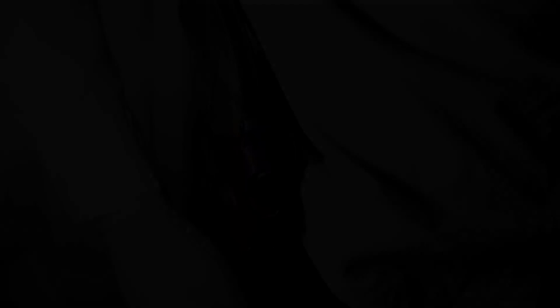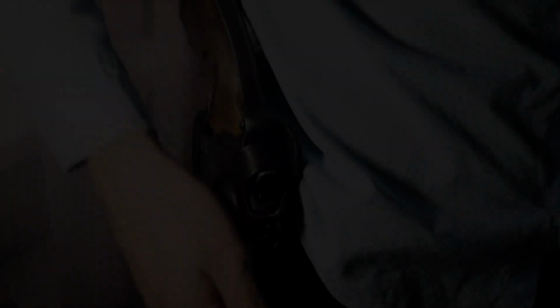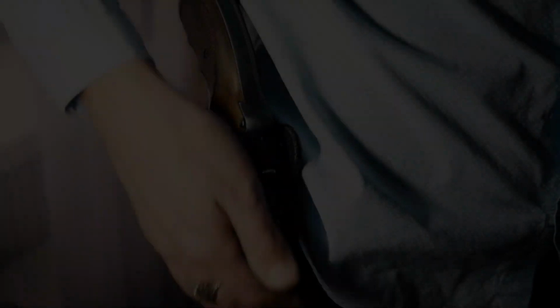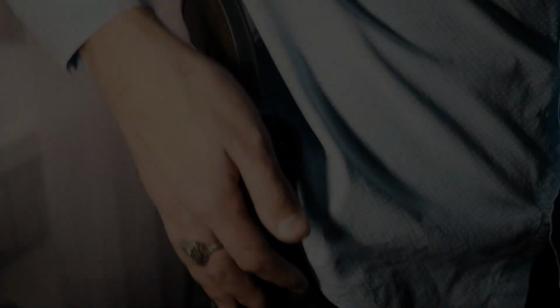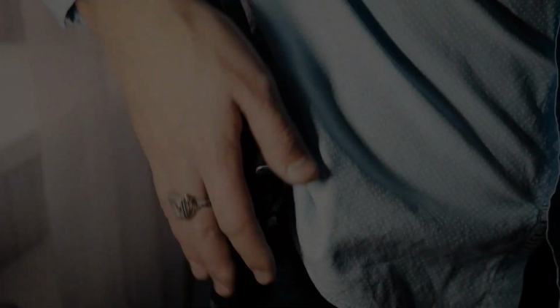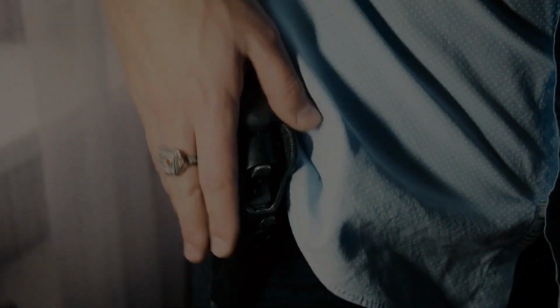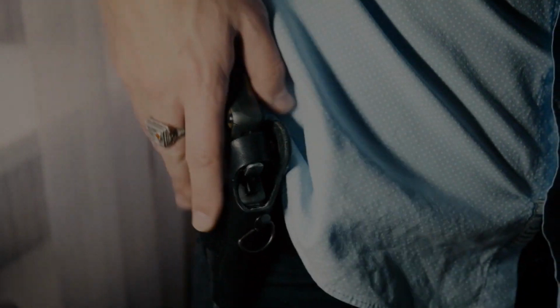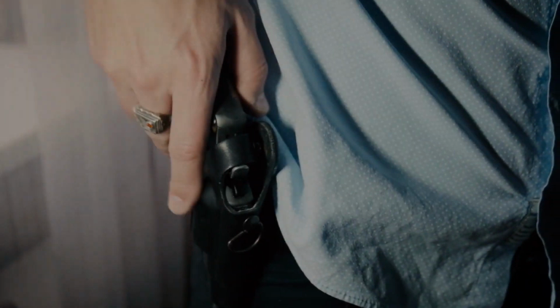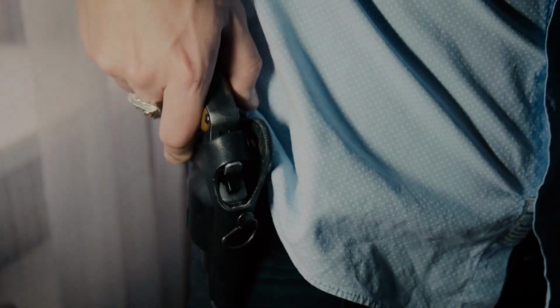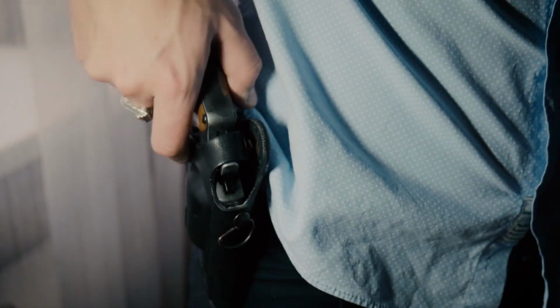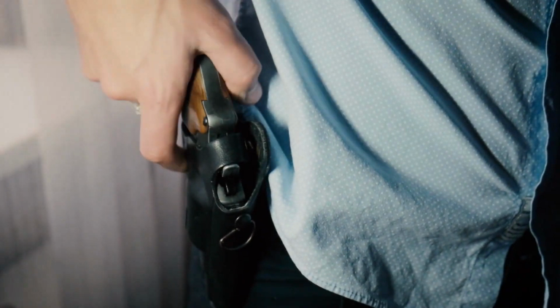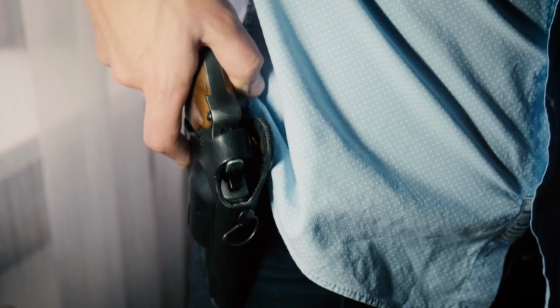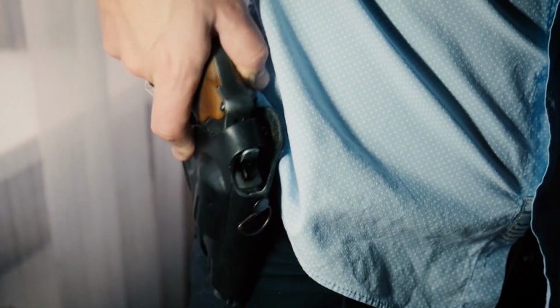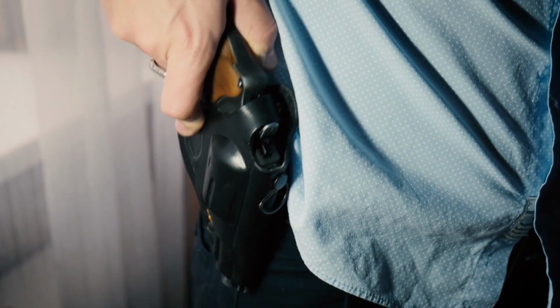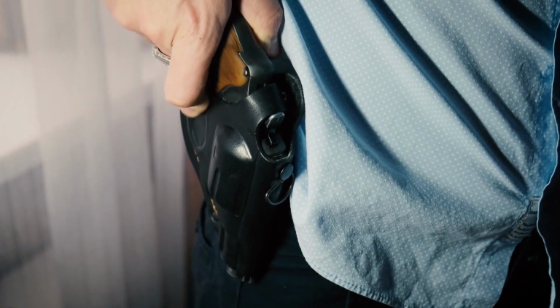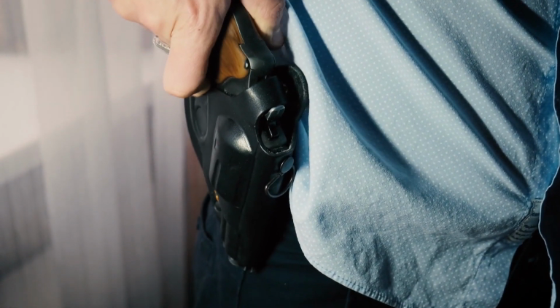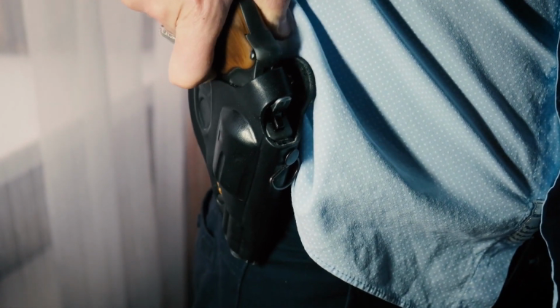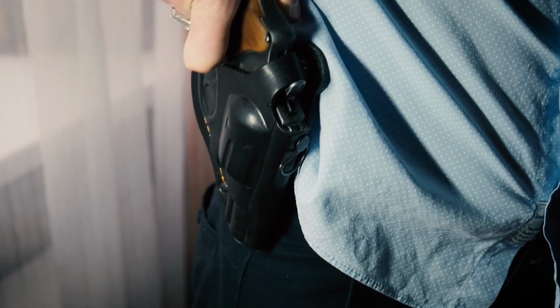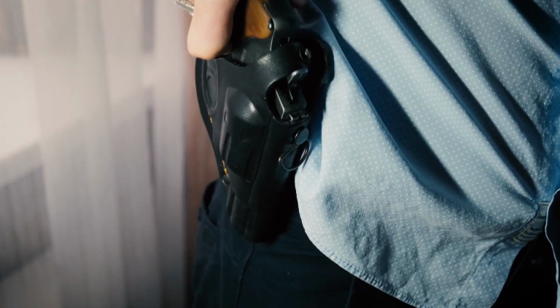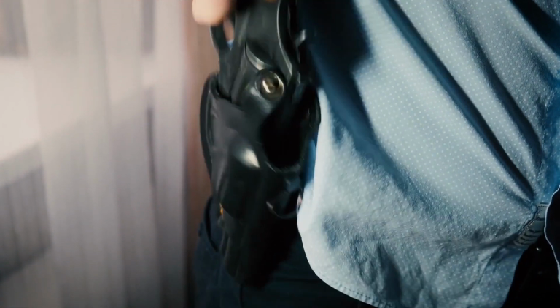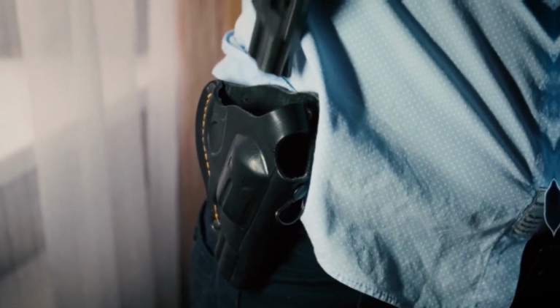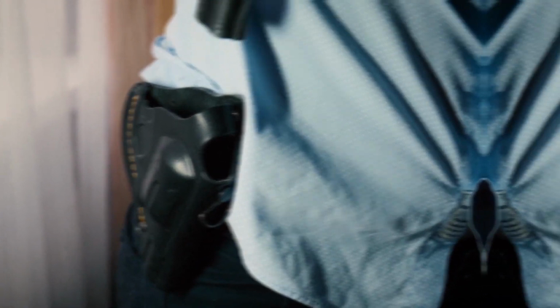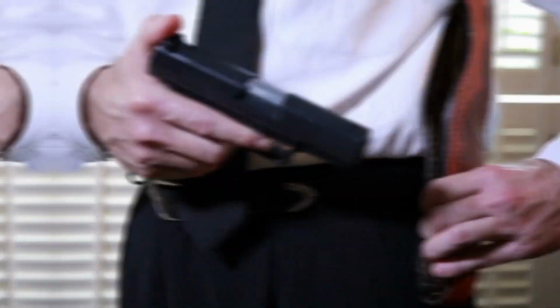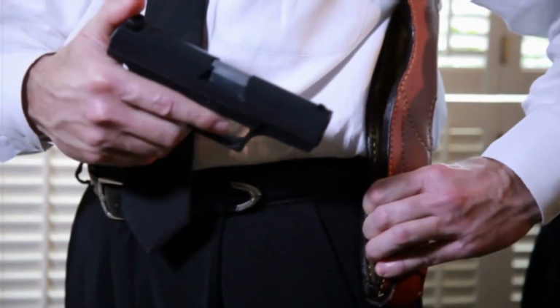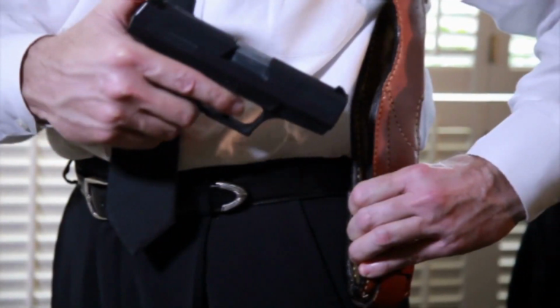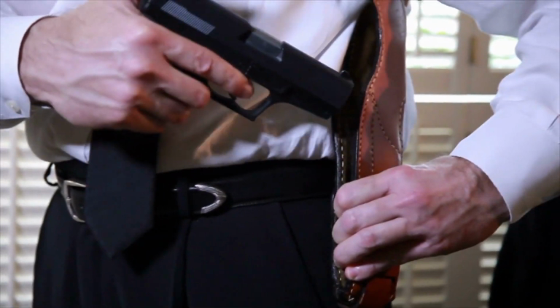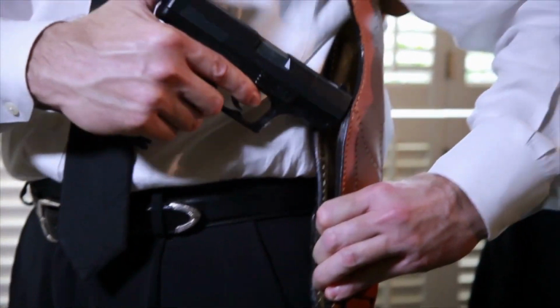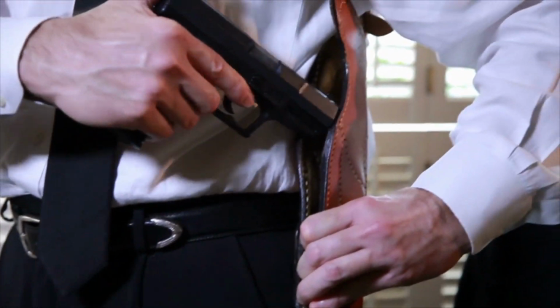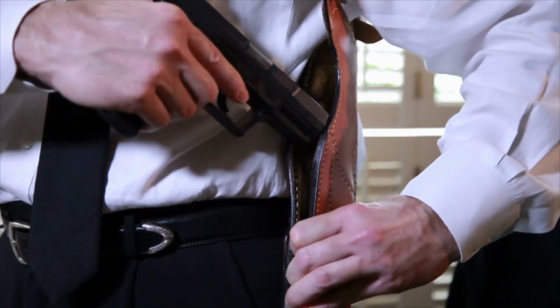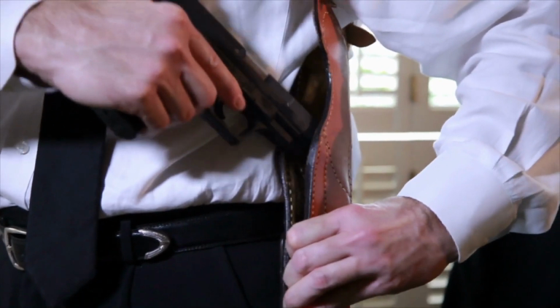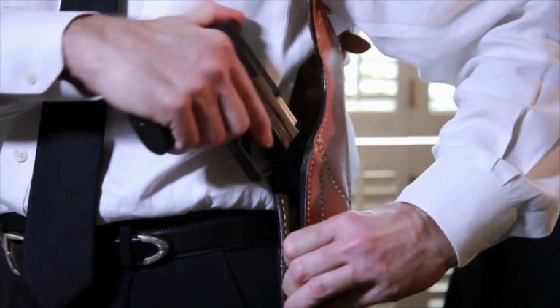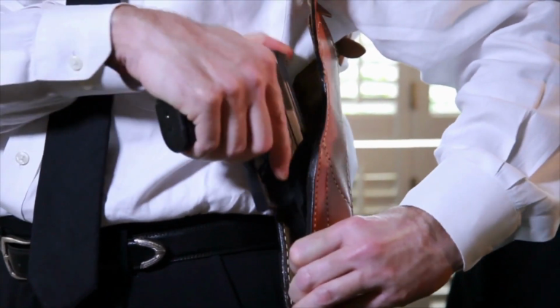What's up everyone! A holster is a device that helps to carry a handgun safely, comfortably, and reliably.